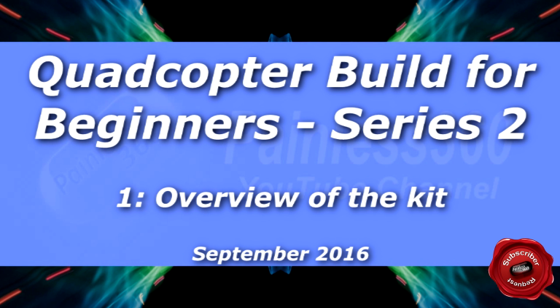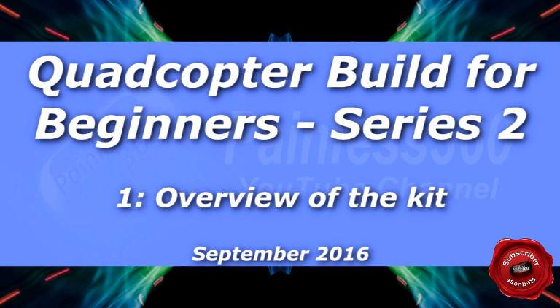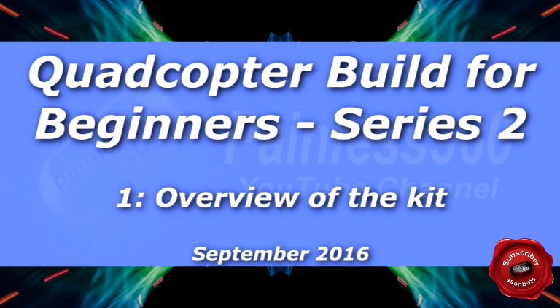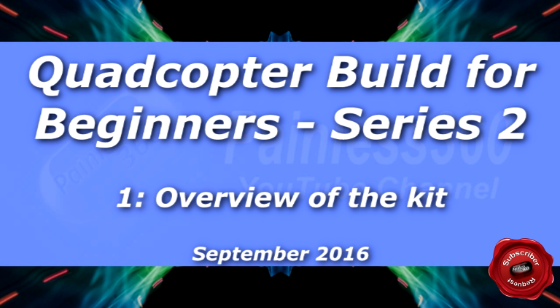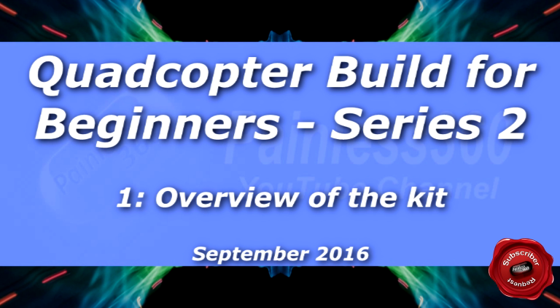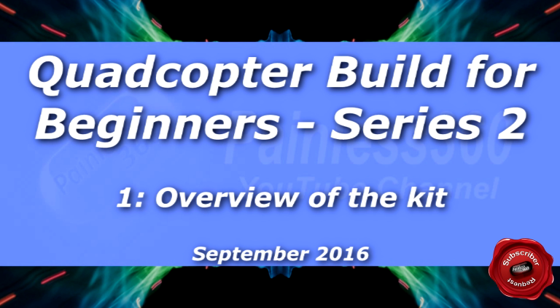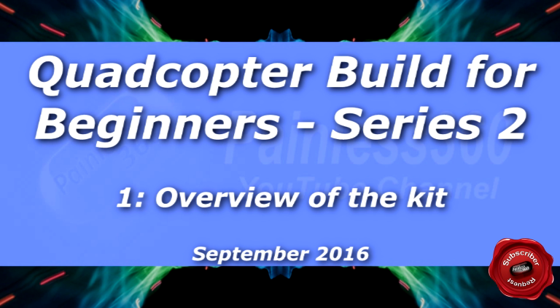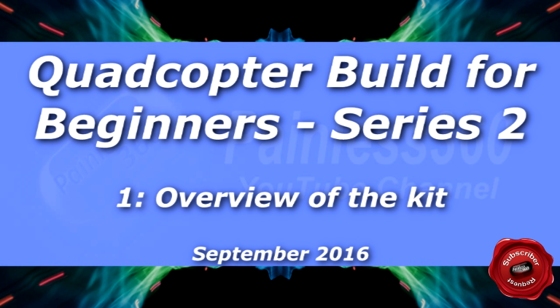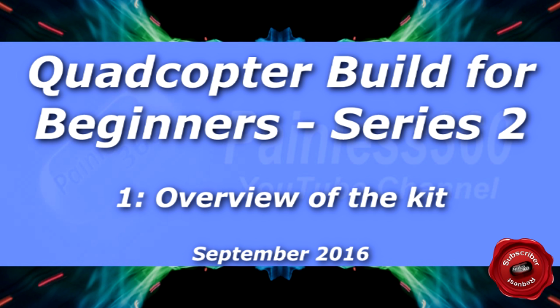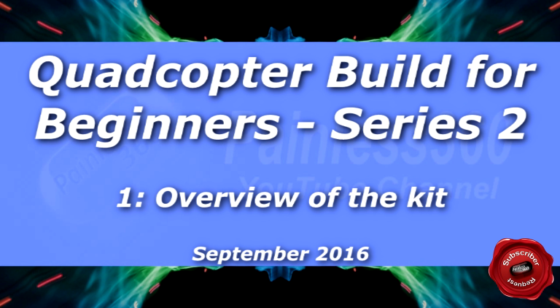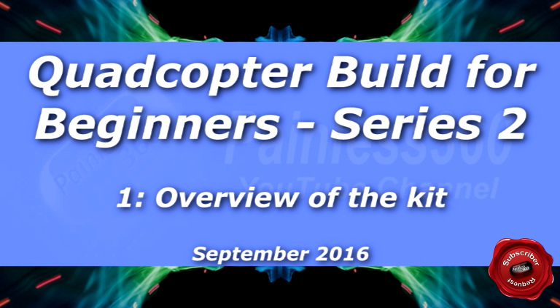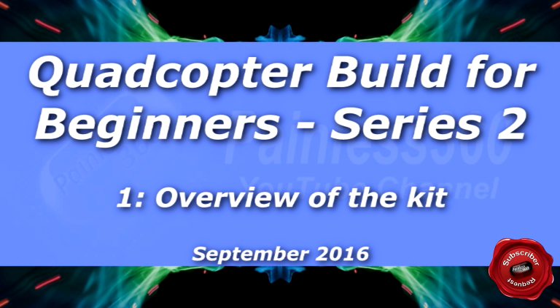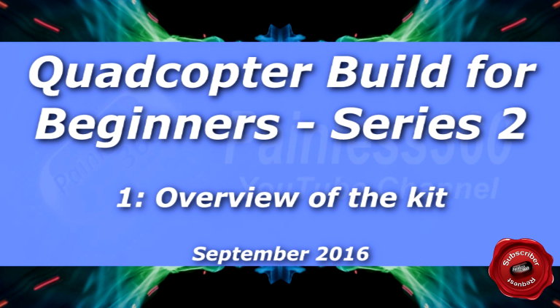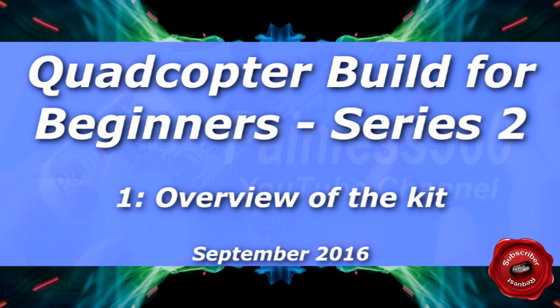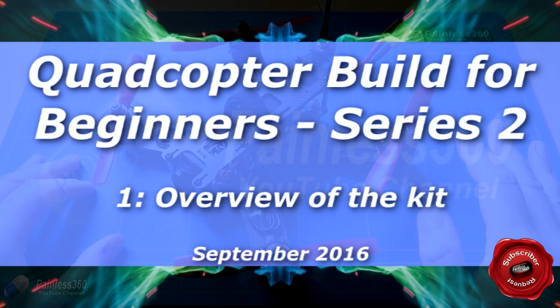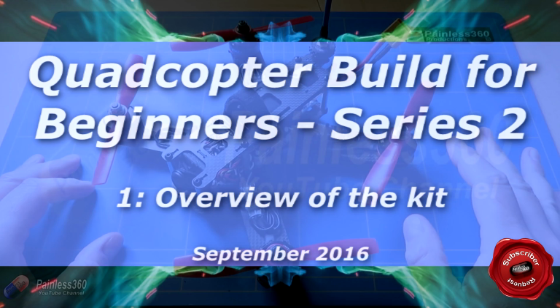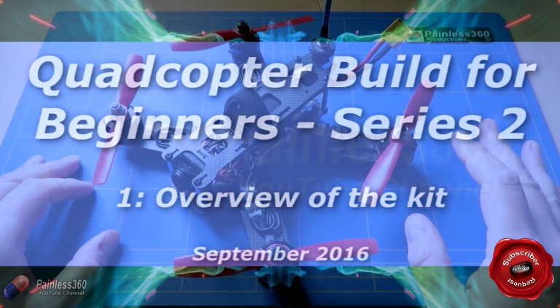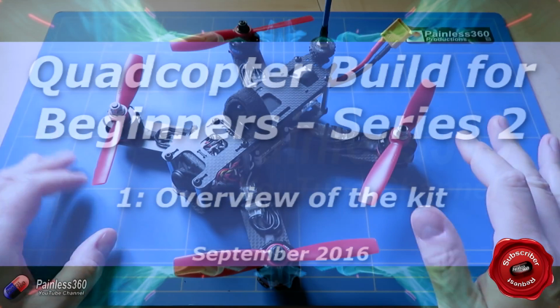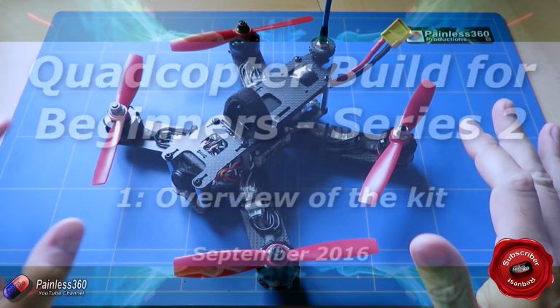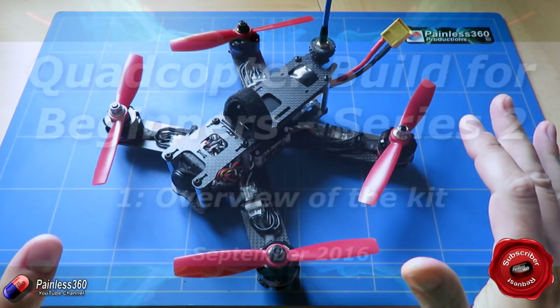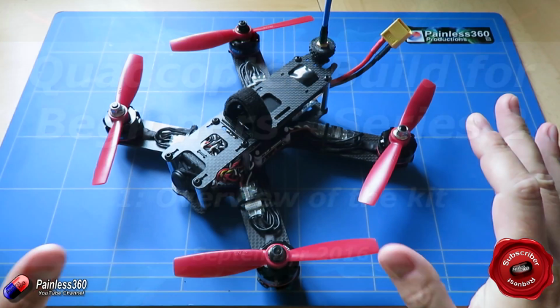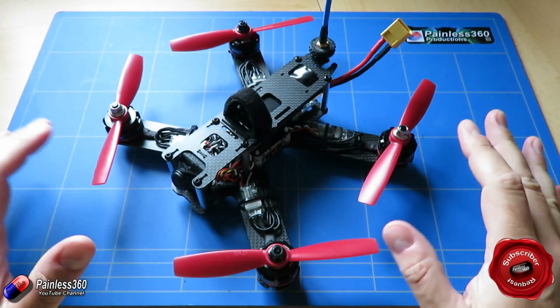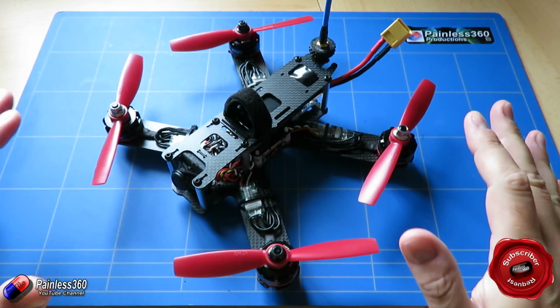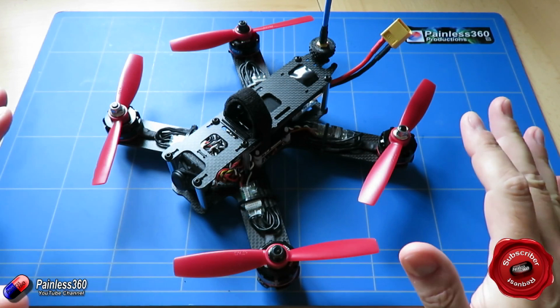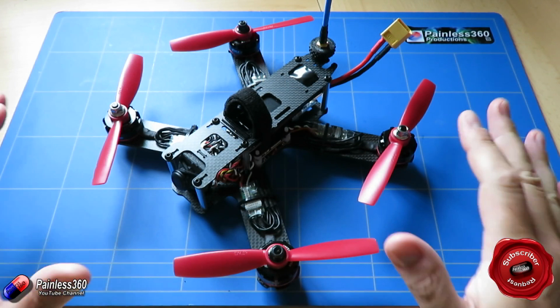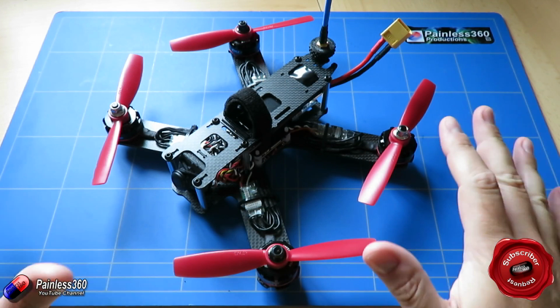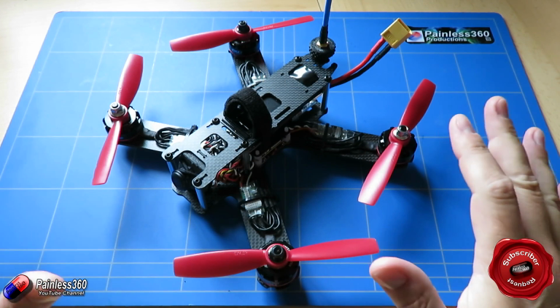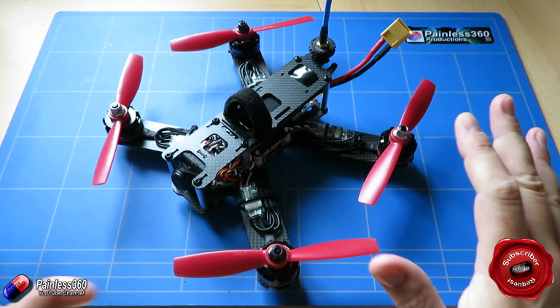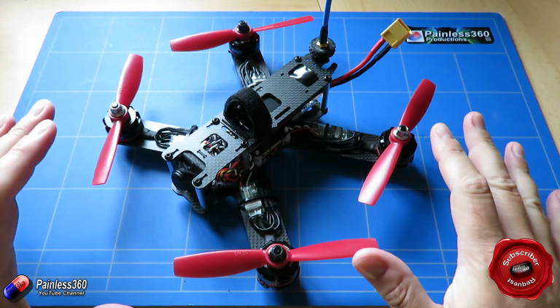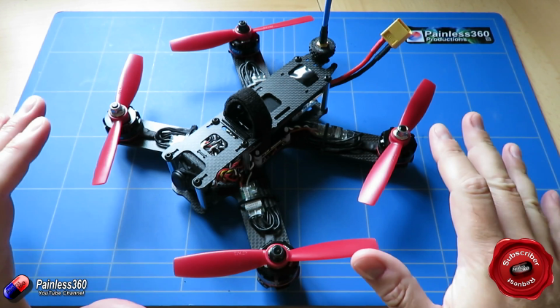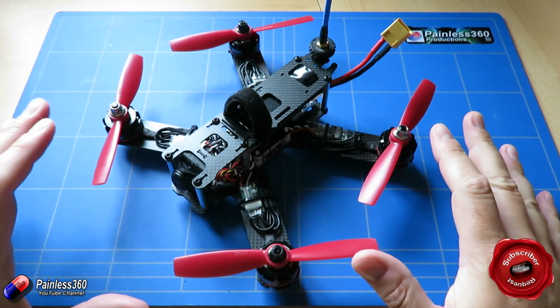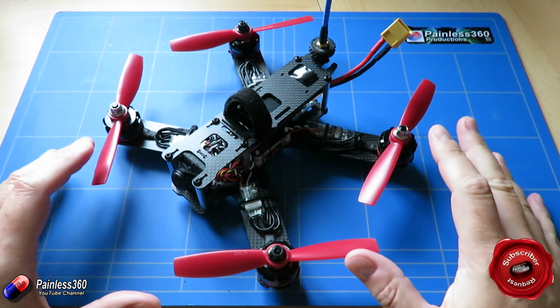Welcome to the video. This is the introduction to our latest quadcopter building series.